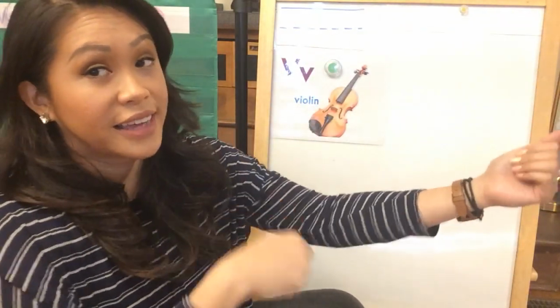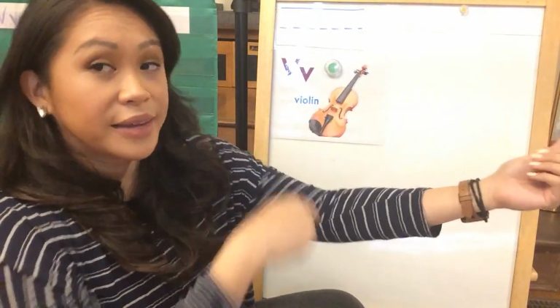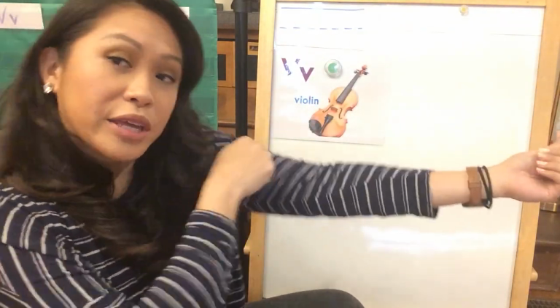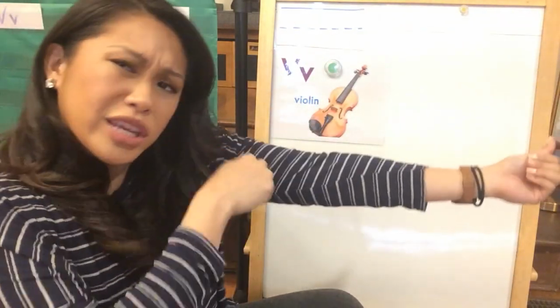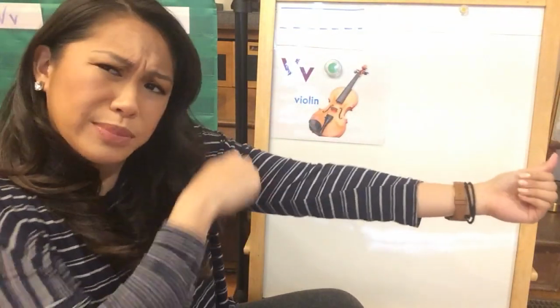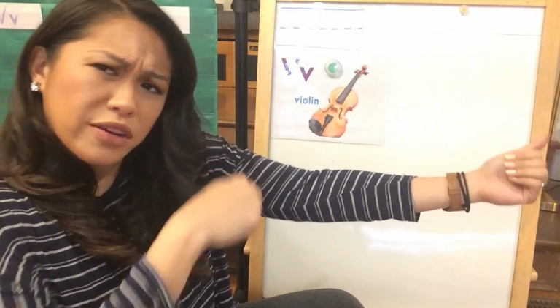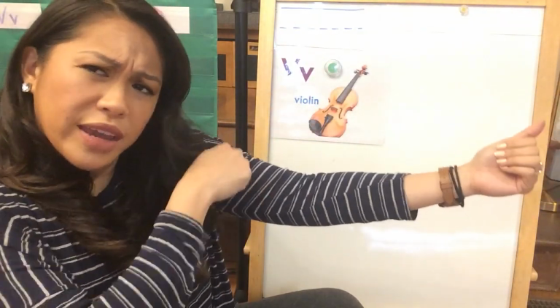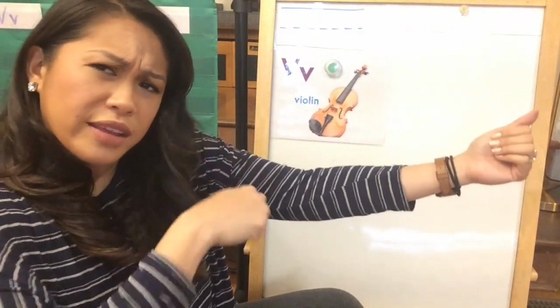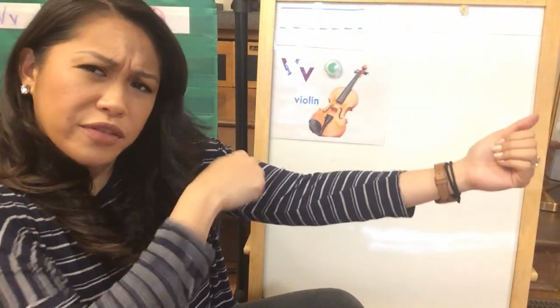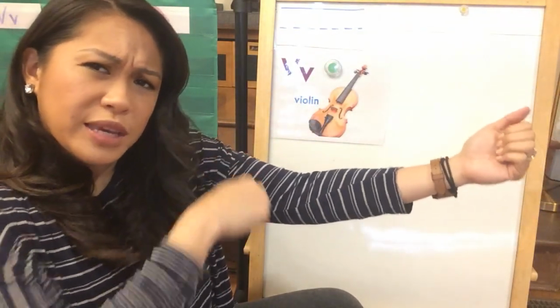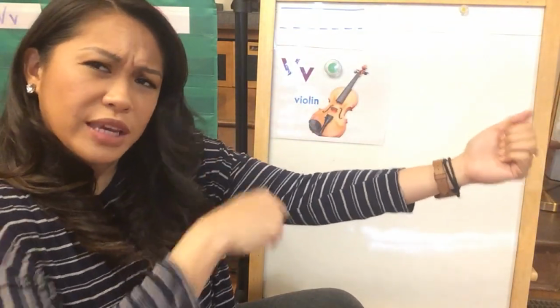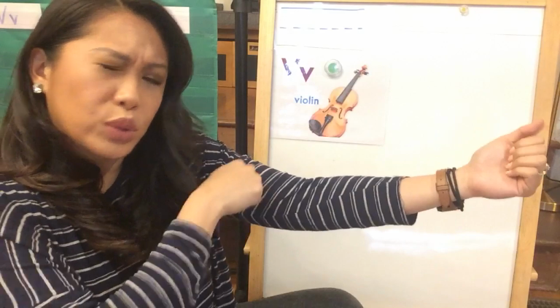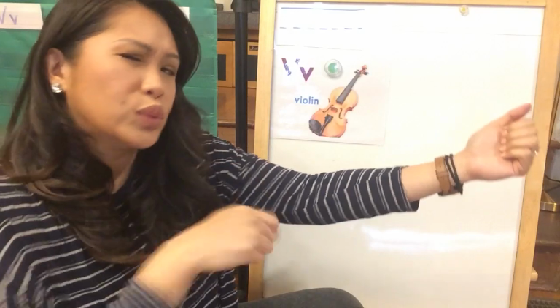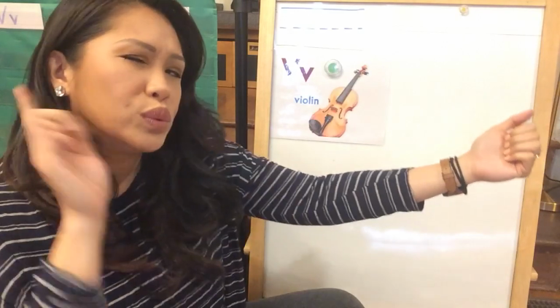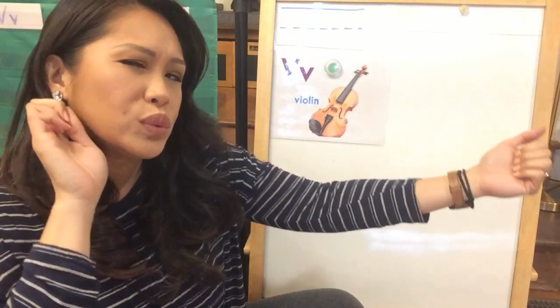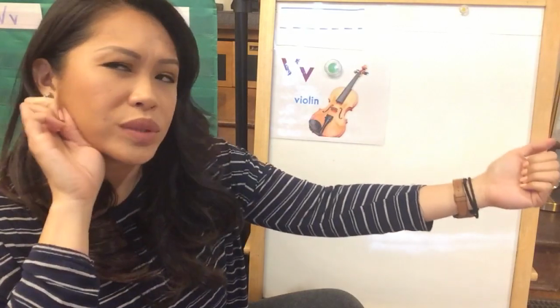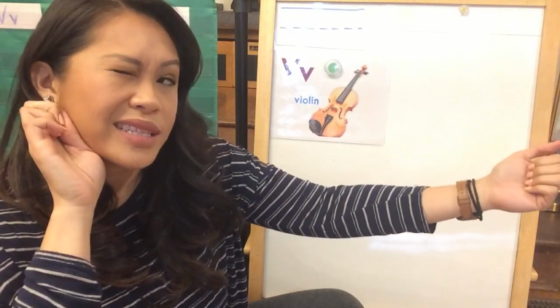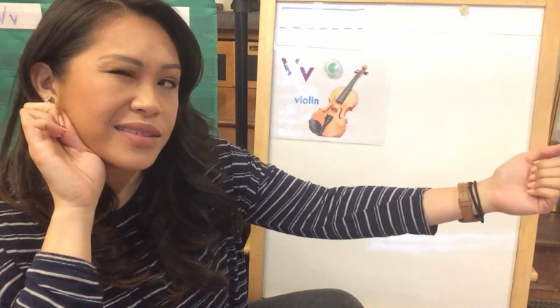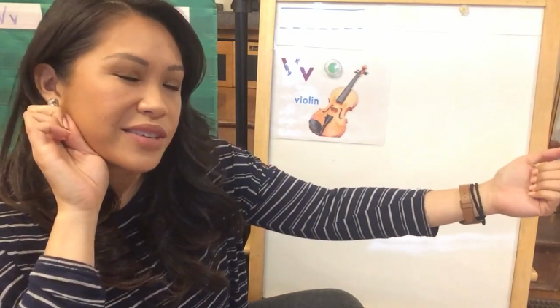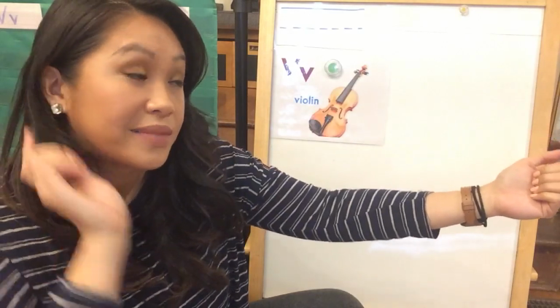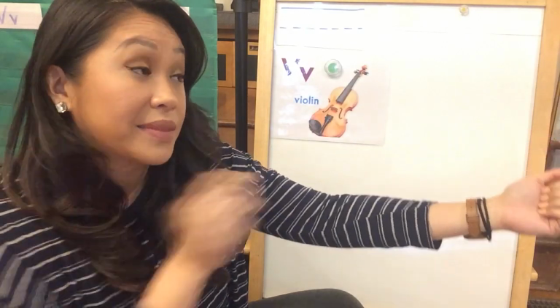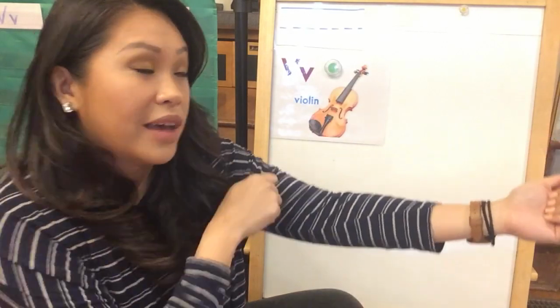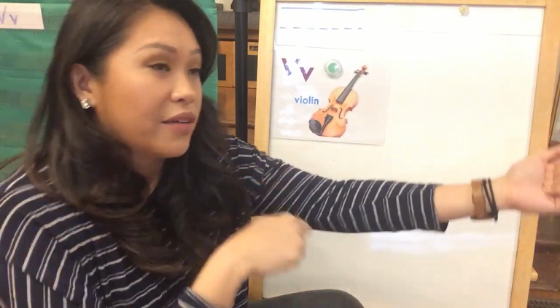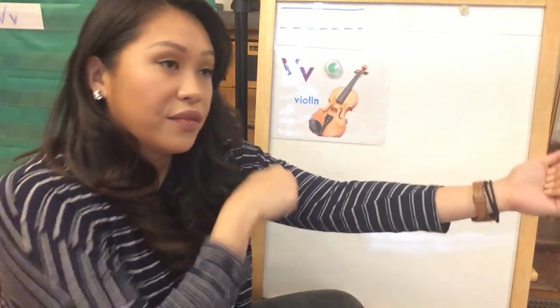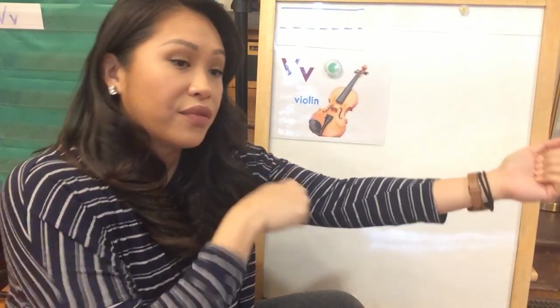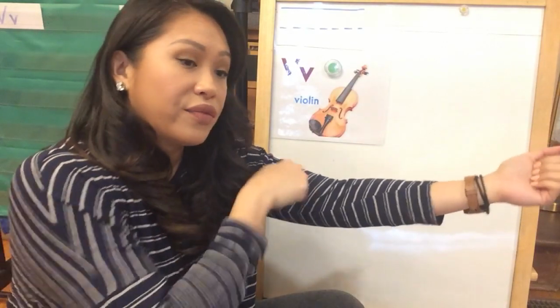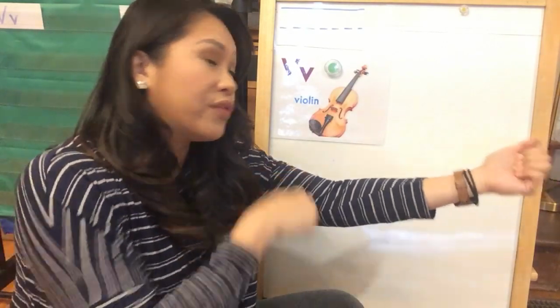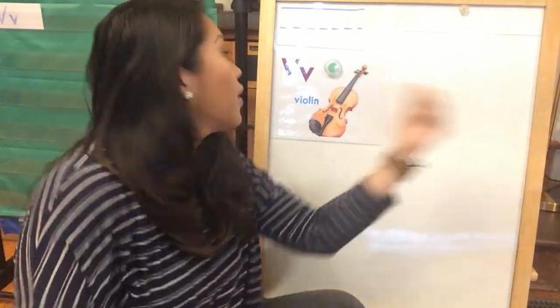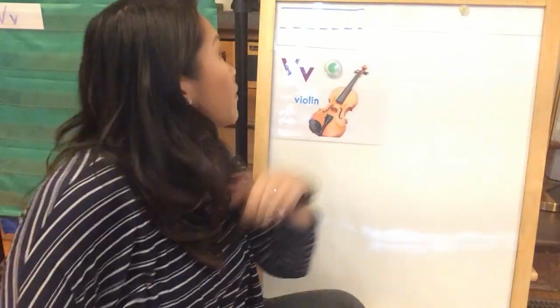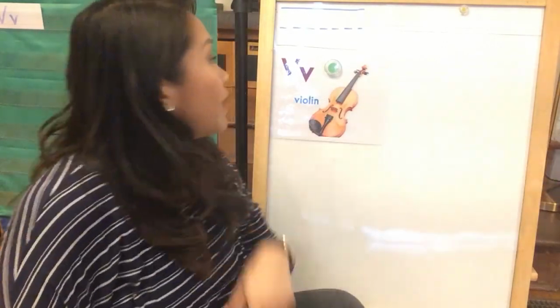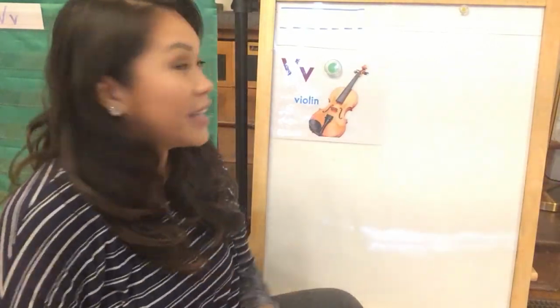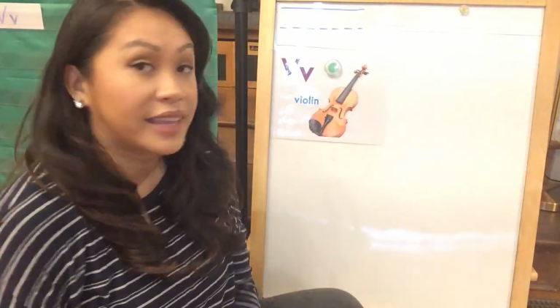Can you guys play your violin for me? That sounds great. V, violin.